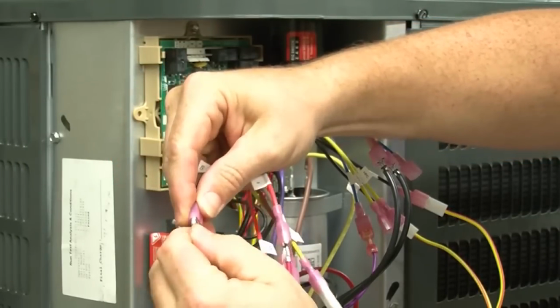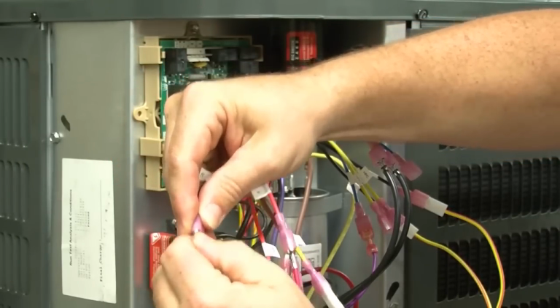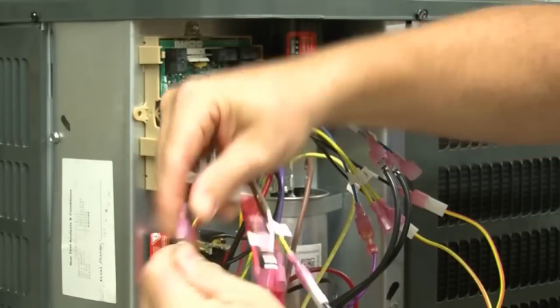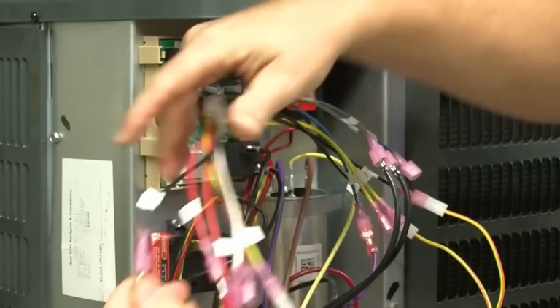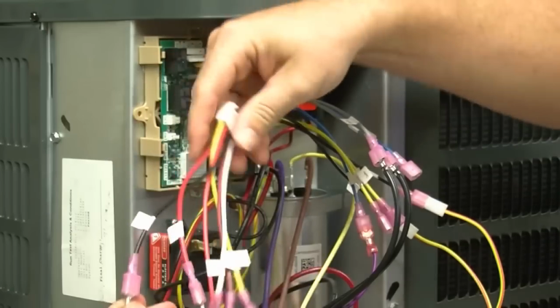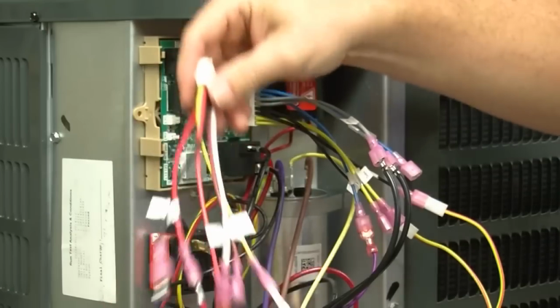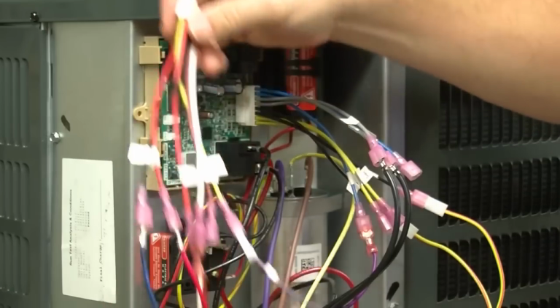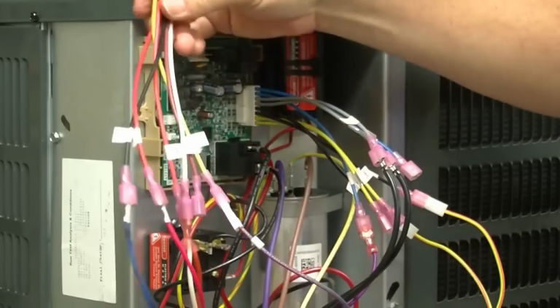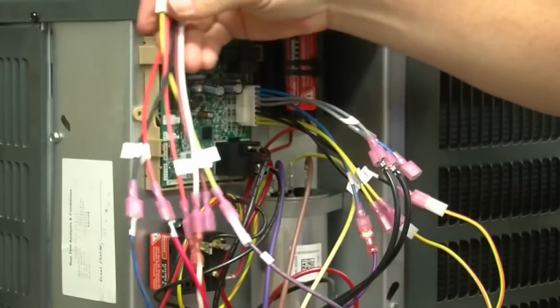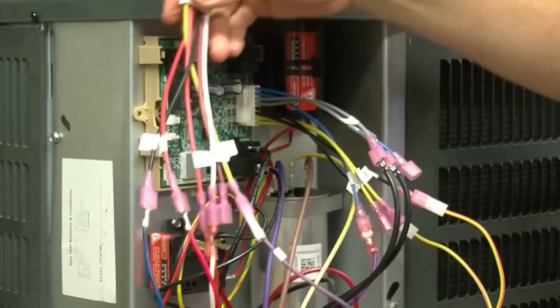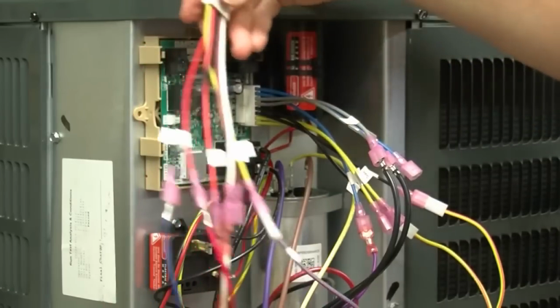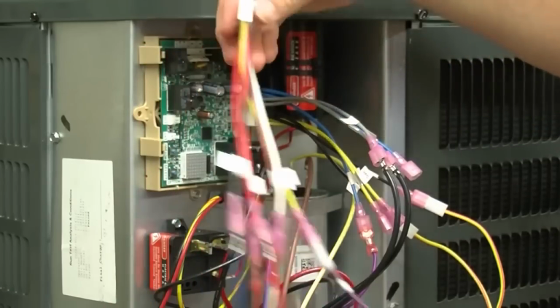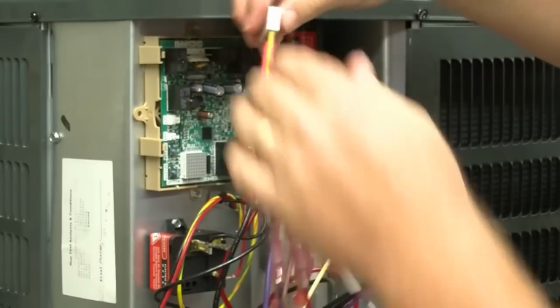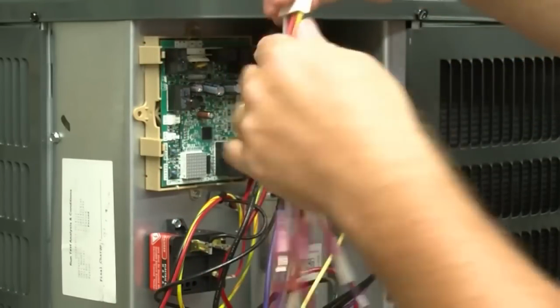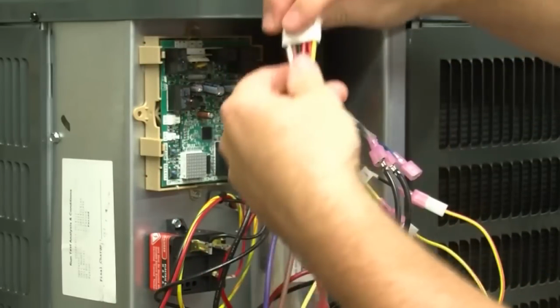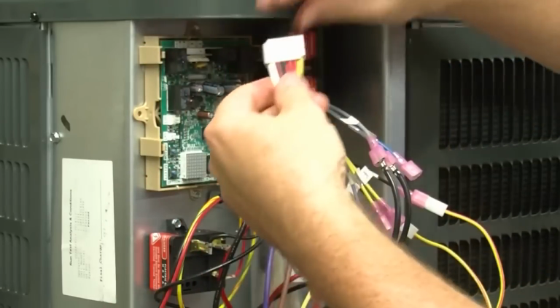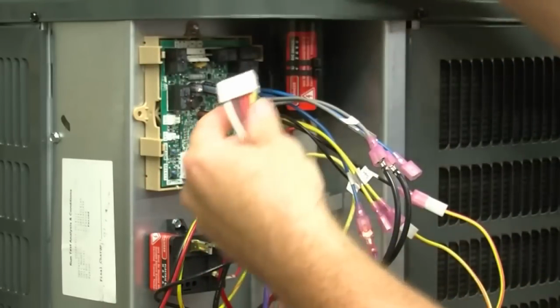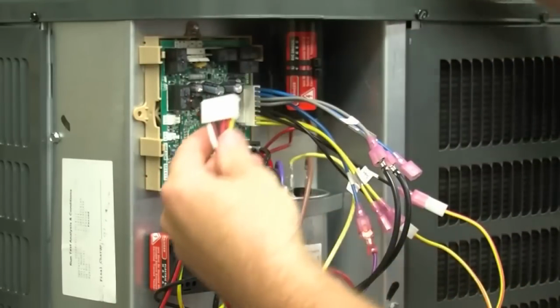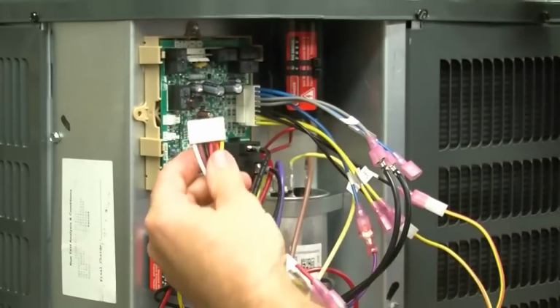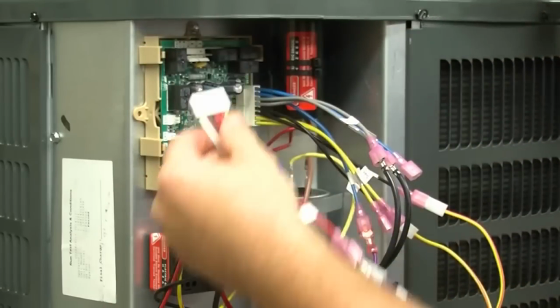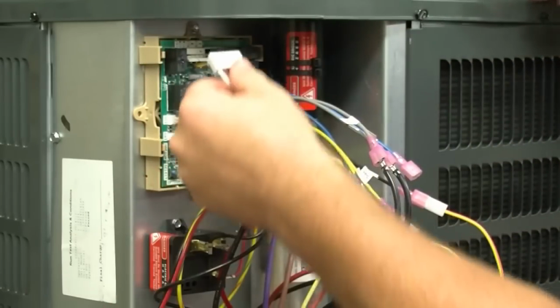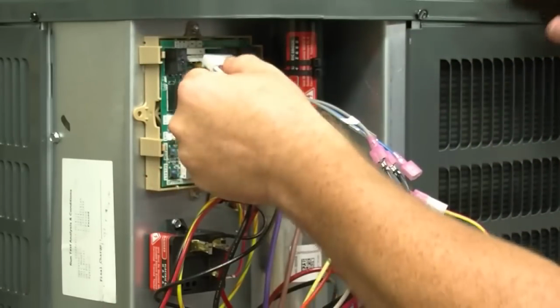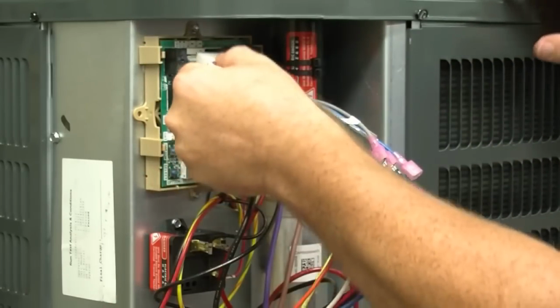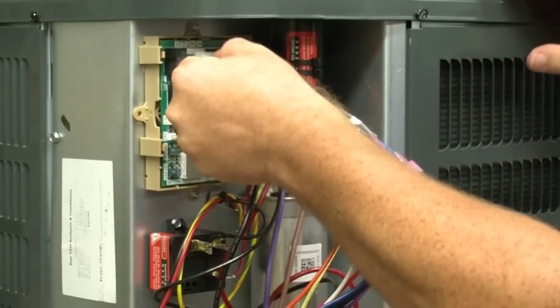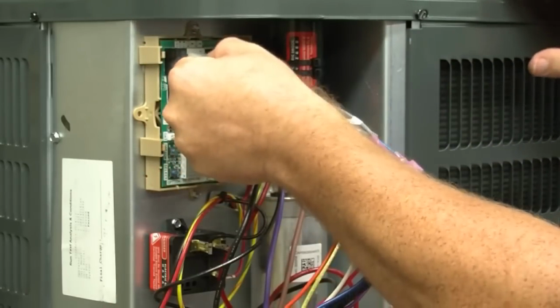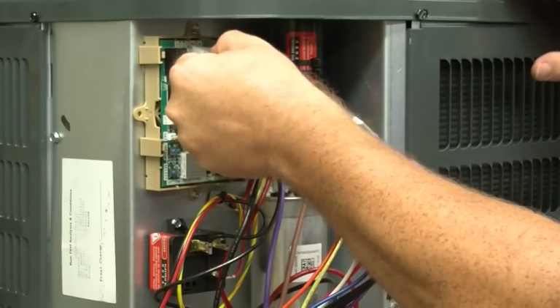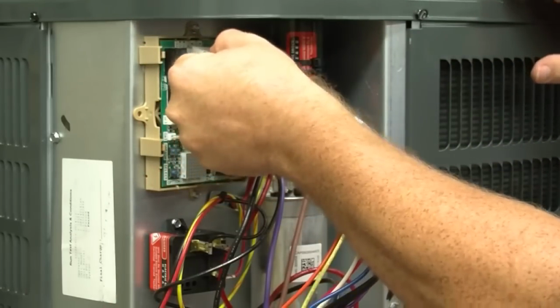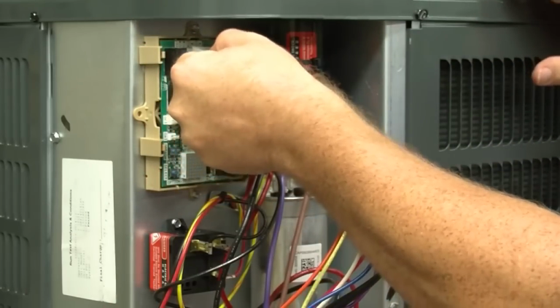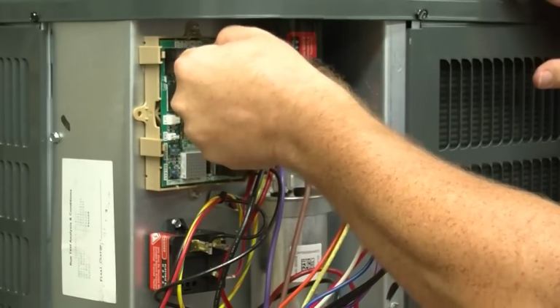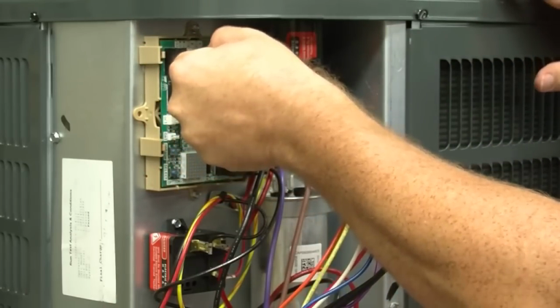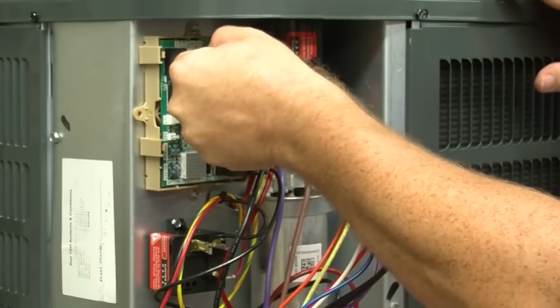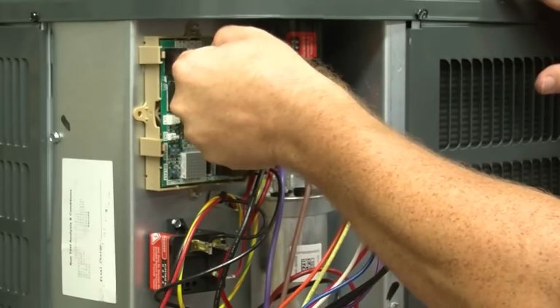Attach the thermostat wires to the appropriate connectors. Once complete, attach the connector to the control.